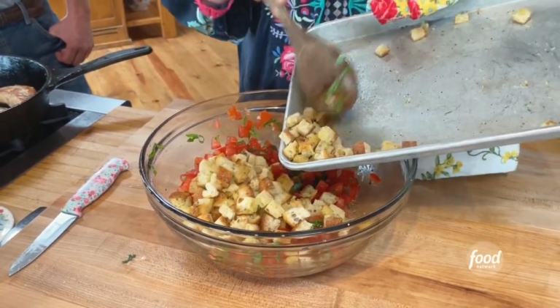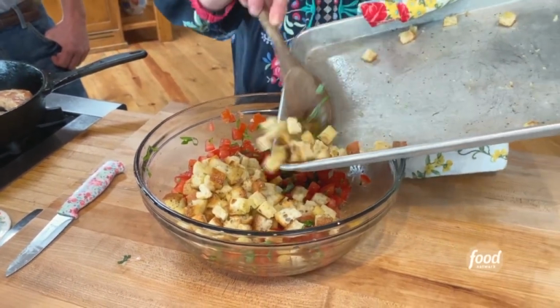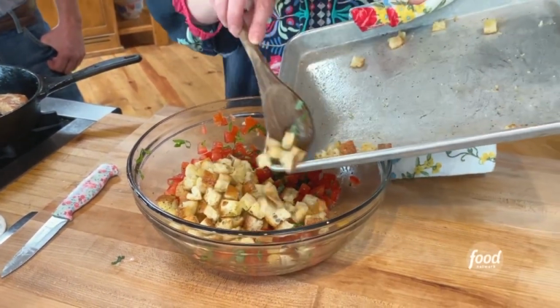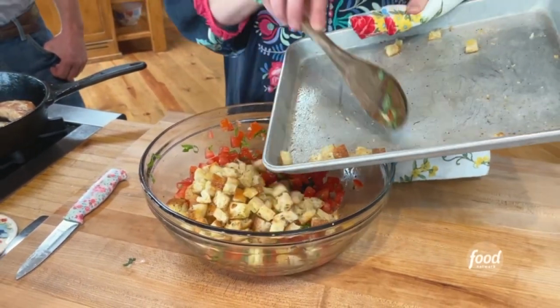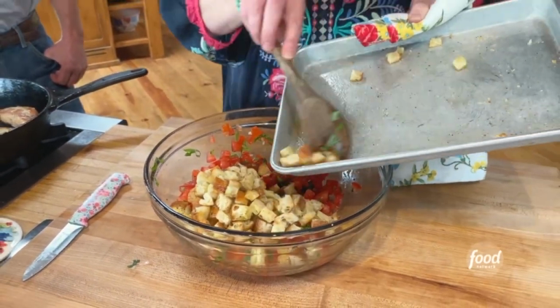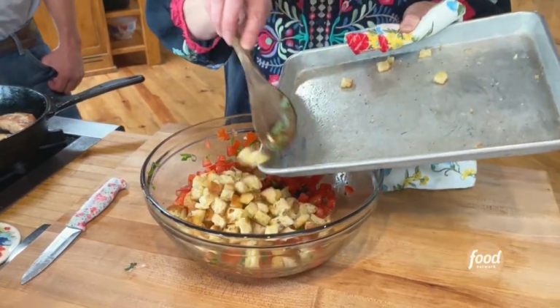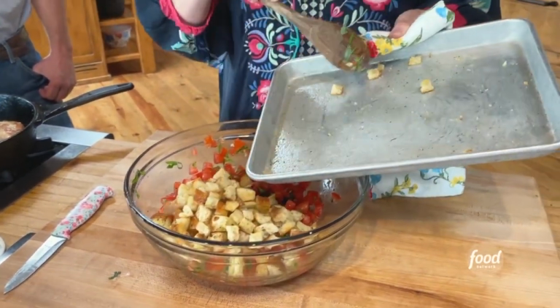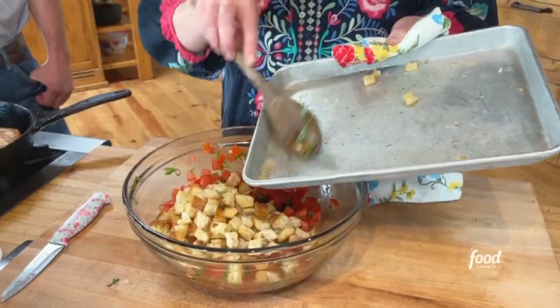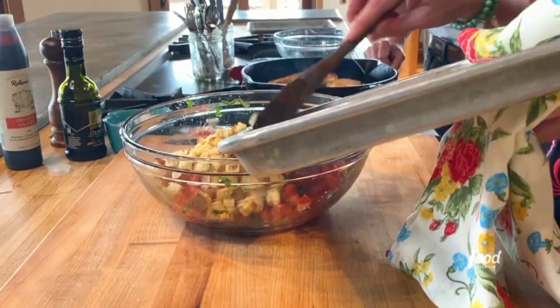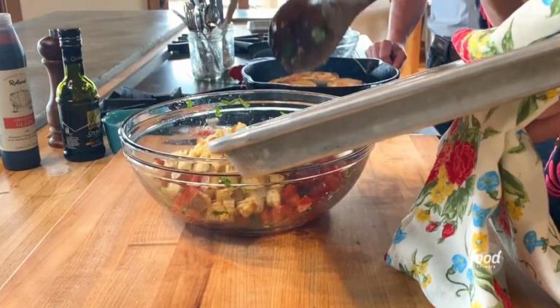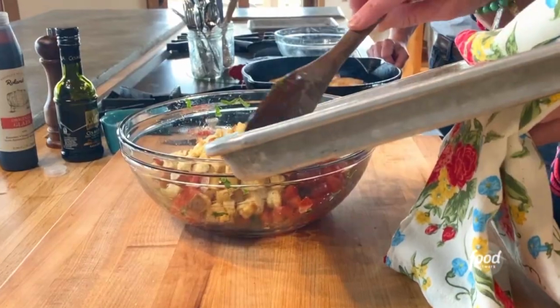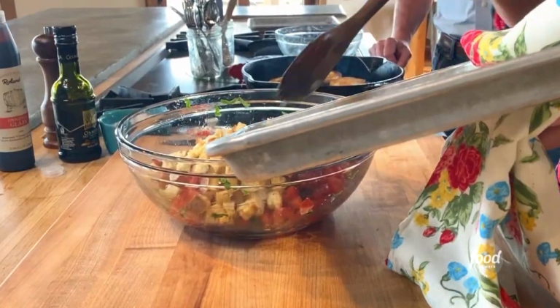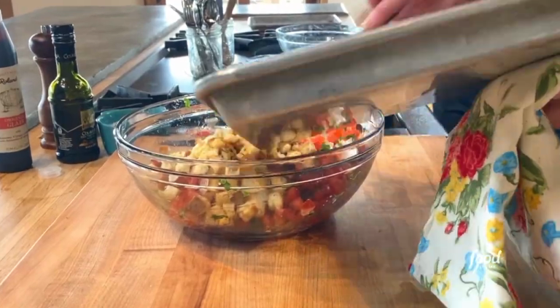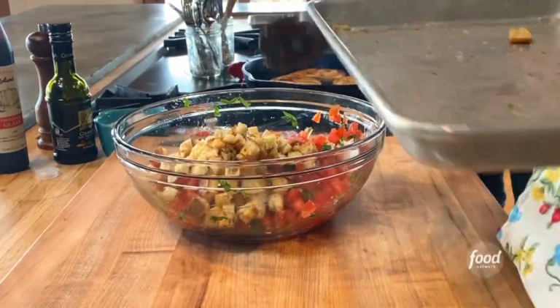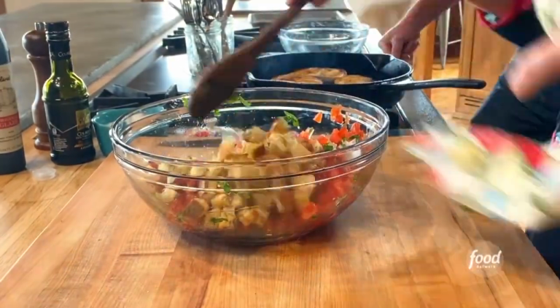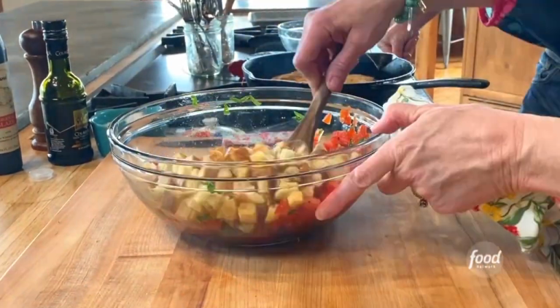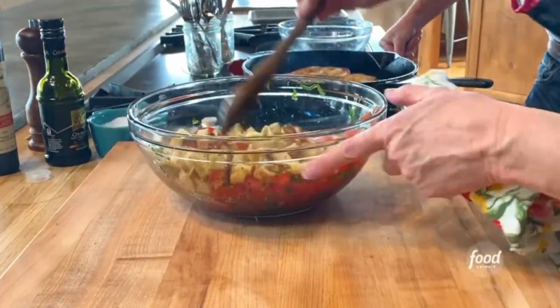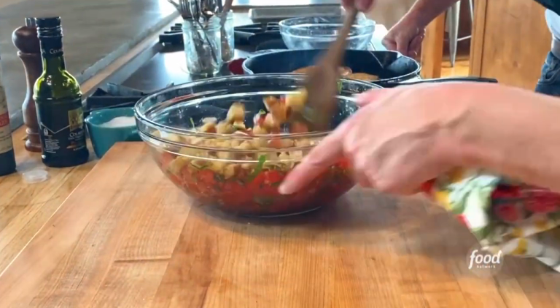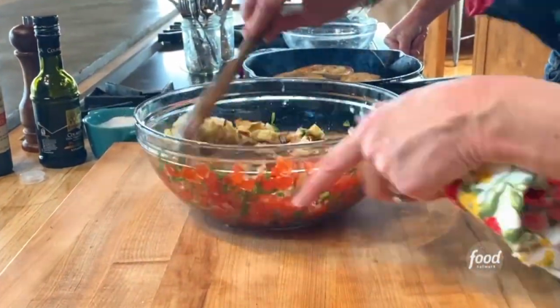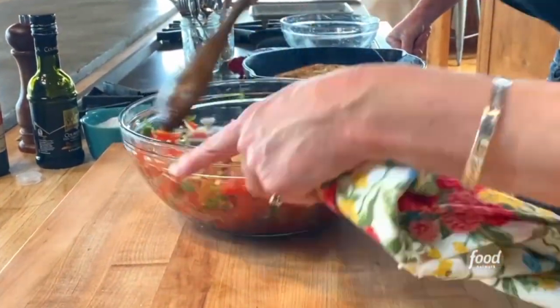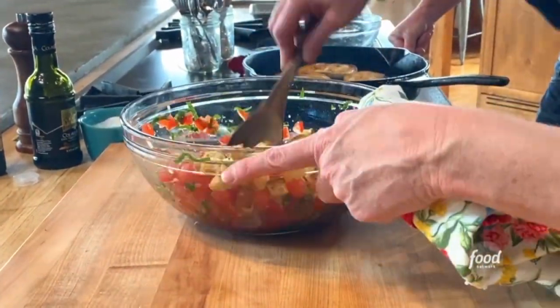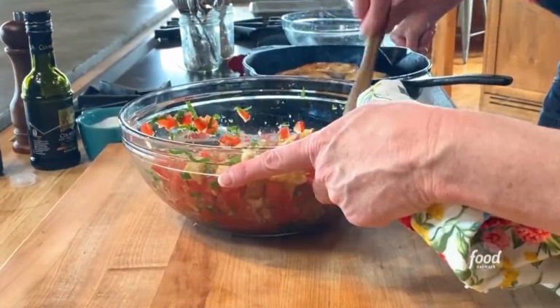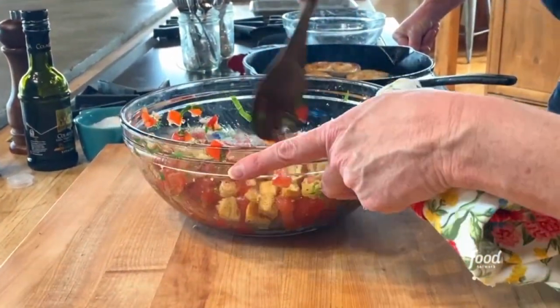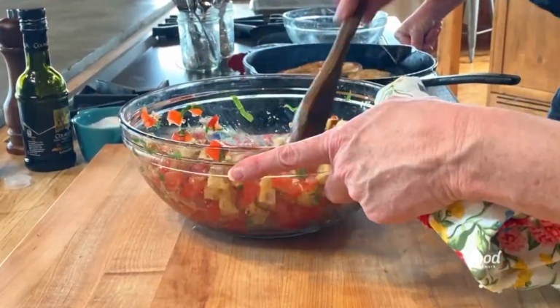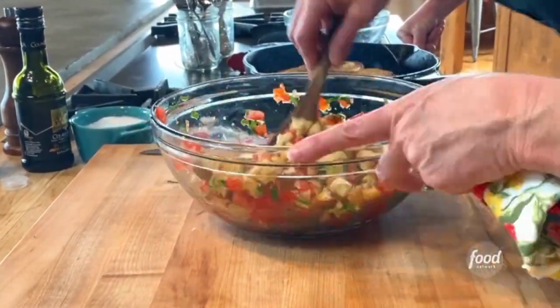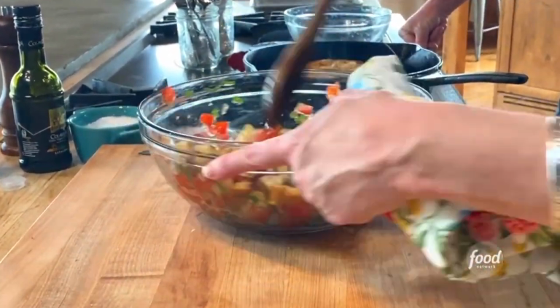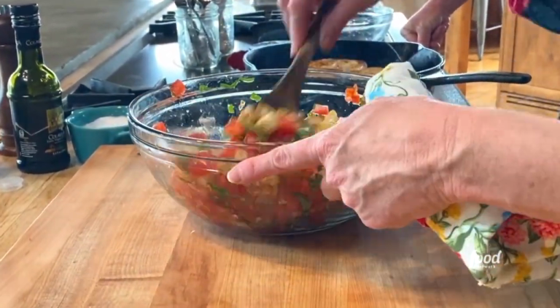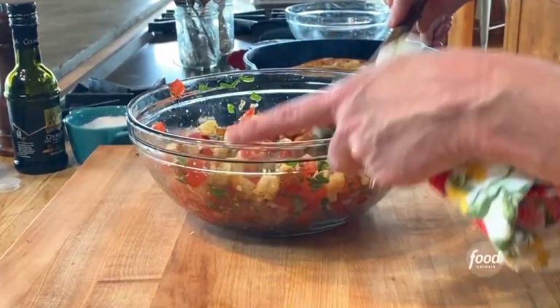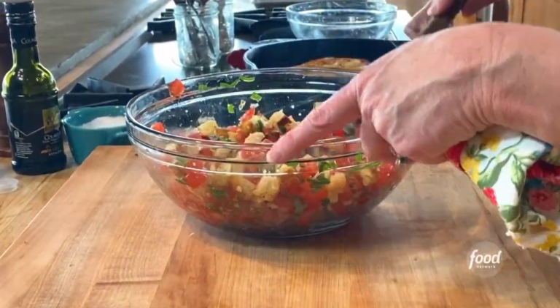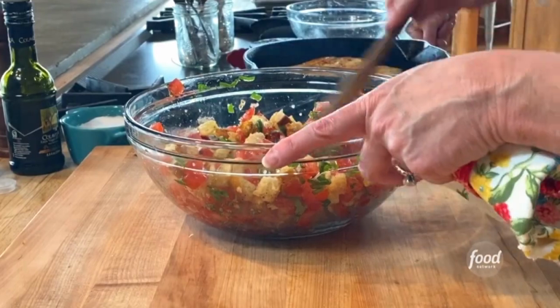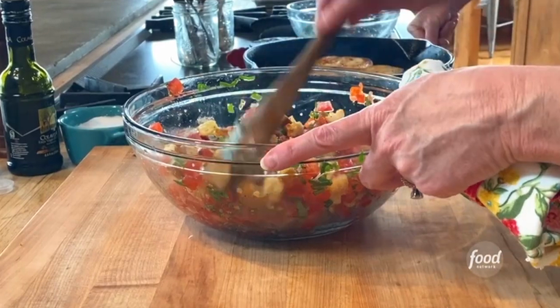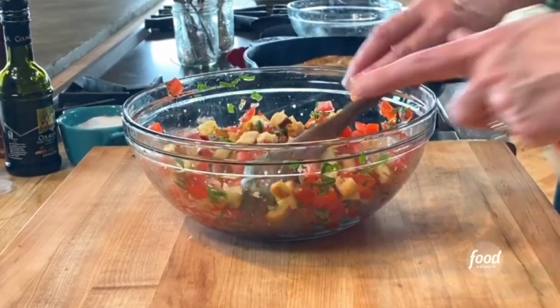This is something you definitely want to do at the last minute. After about 15 minutes, the little bread chunks will start to get a little bit soggy as they soak up the liquid in the tomatoes.